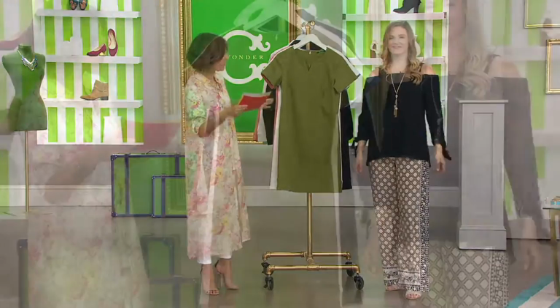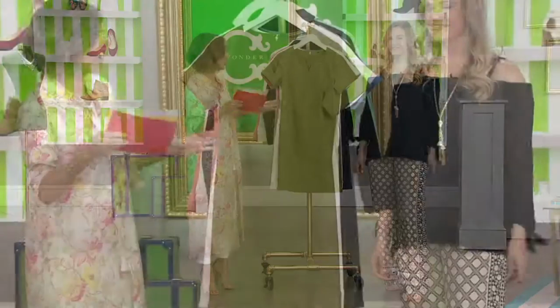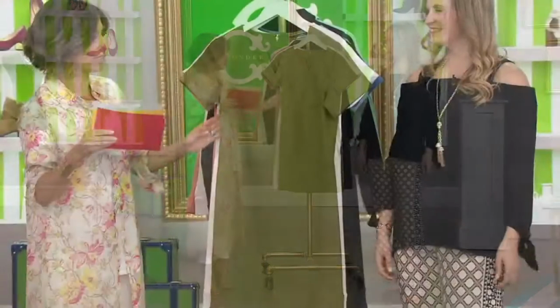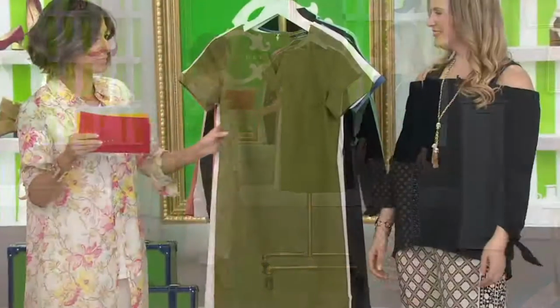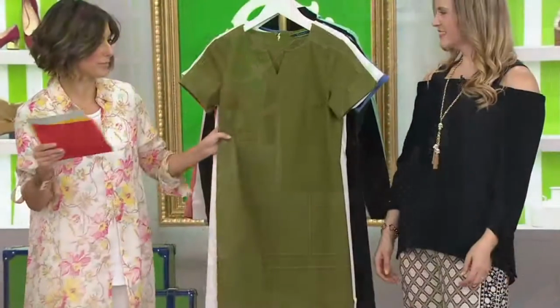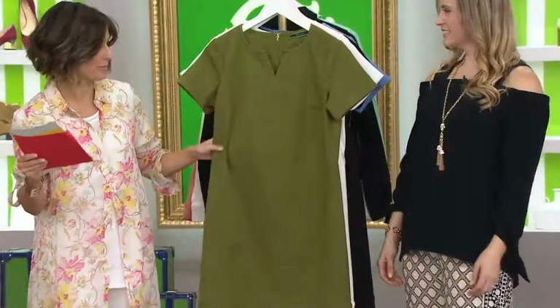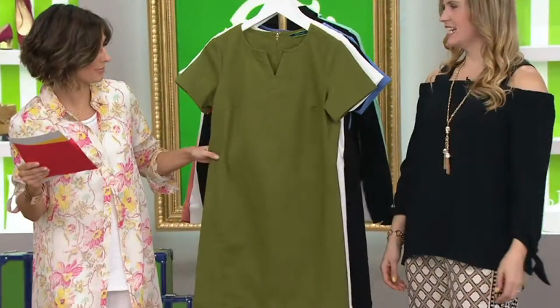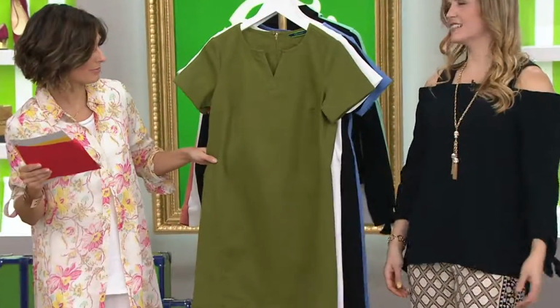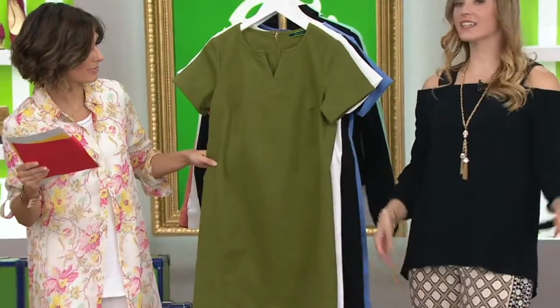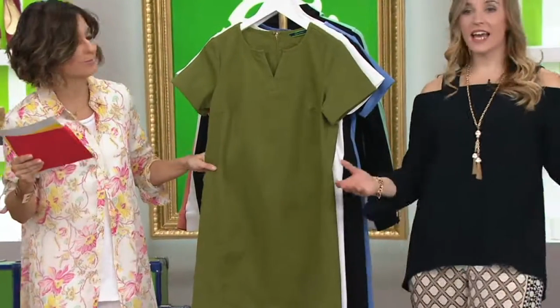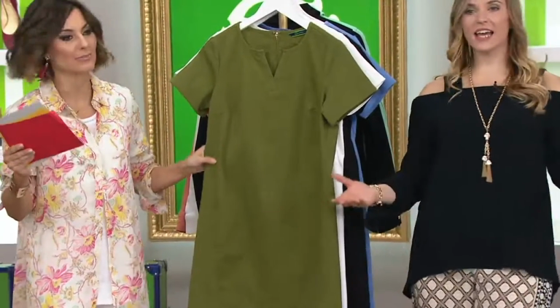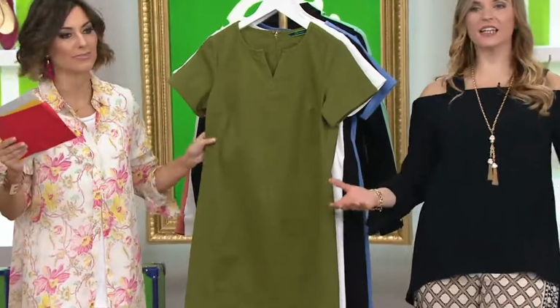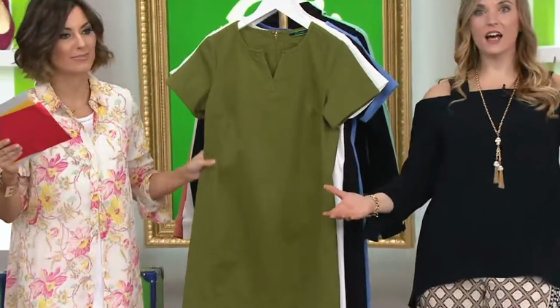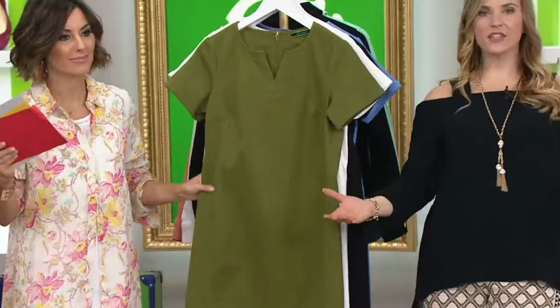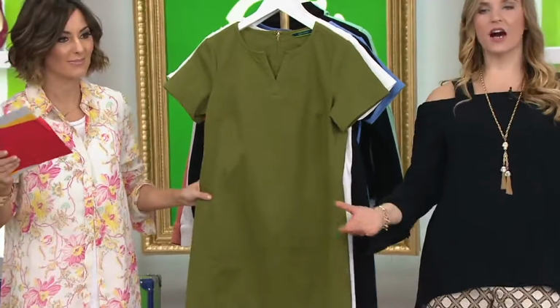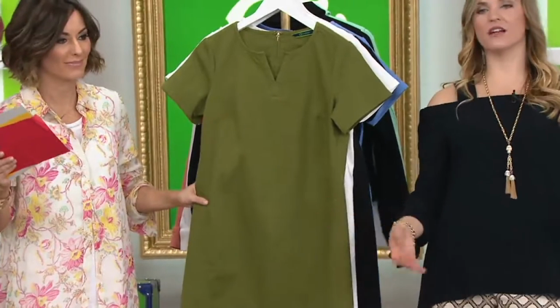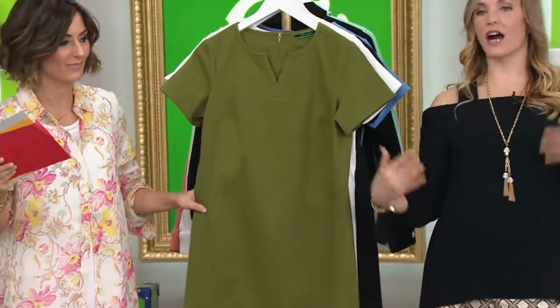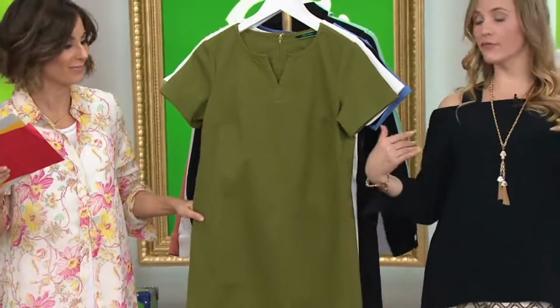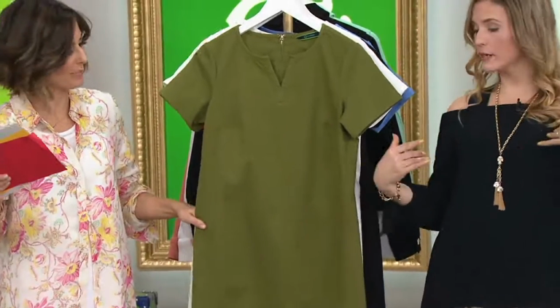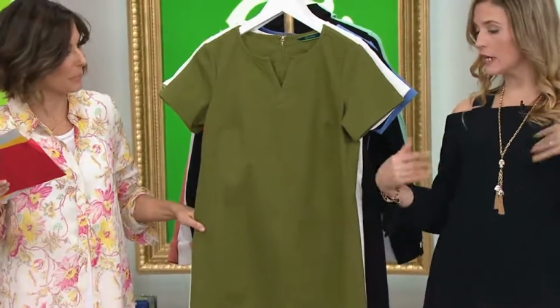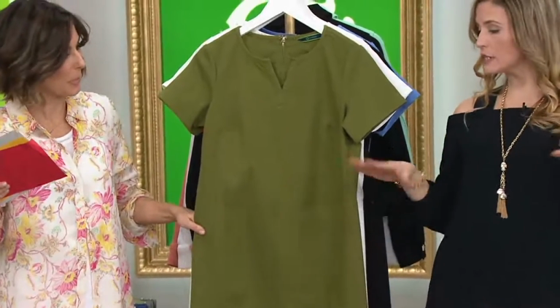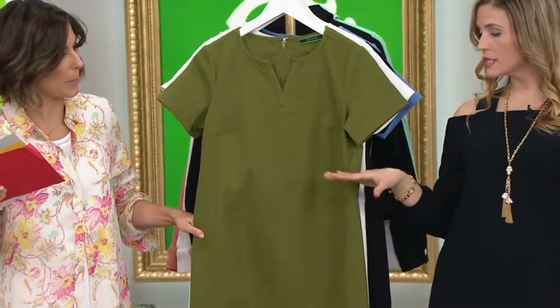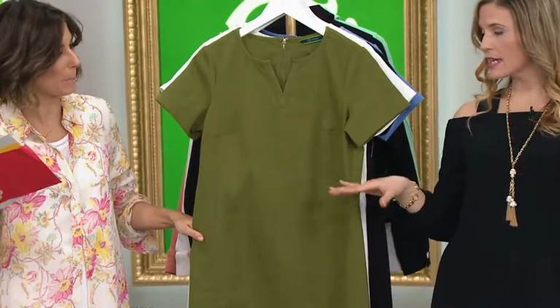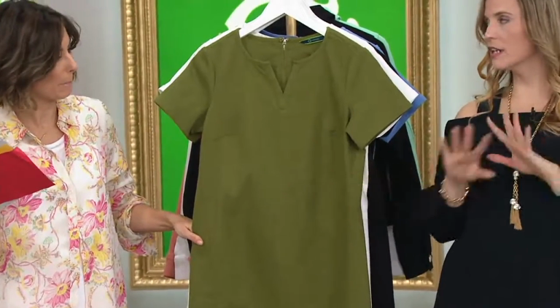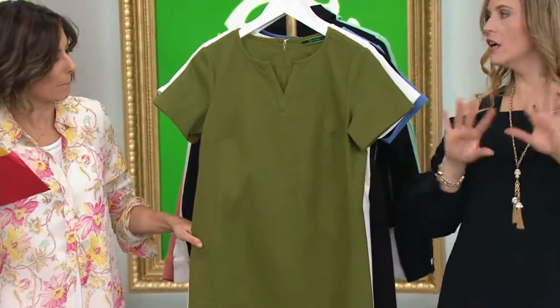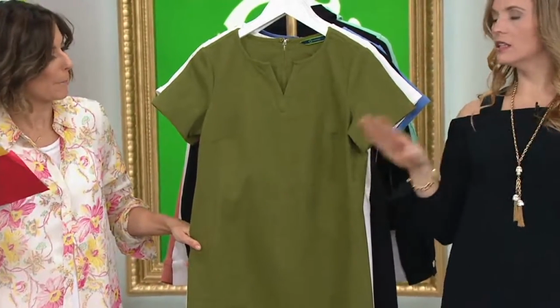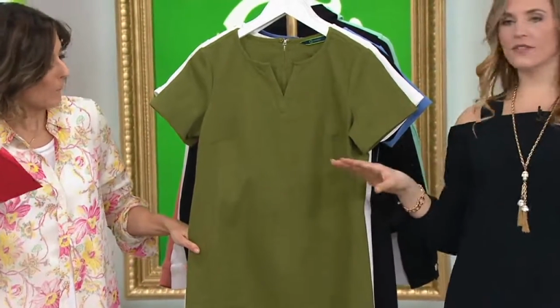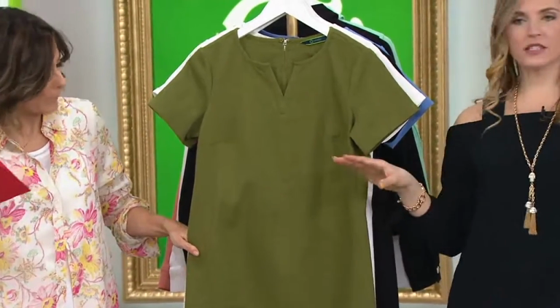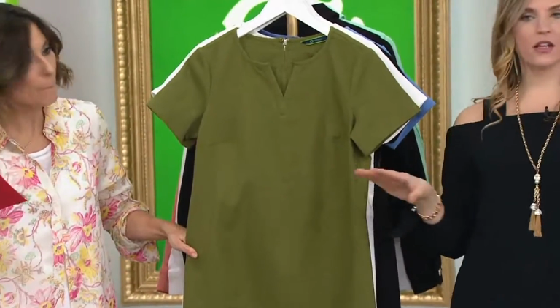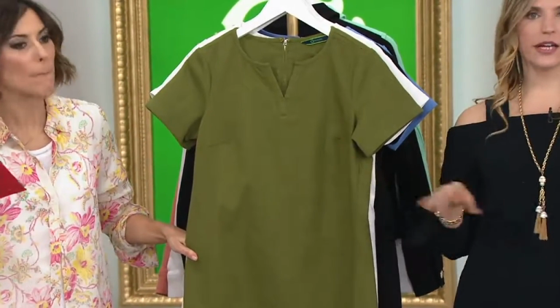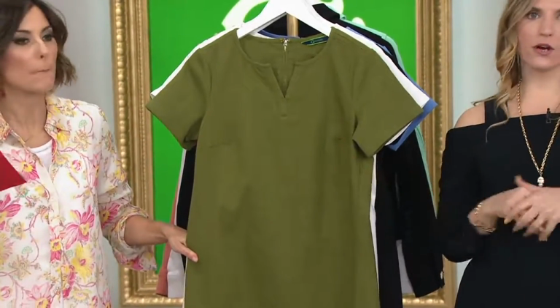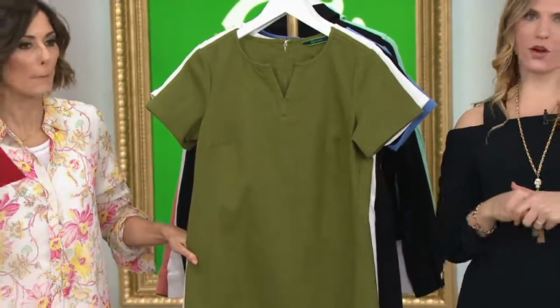So olive. I love the olive — I have green eyes — and once again I love this color. You can't go wrong.